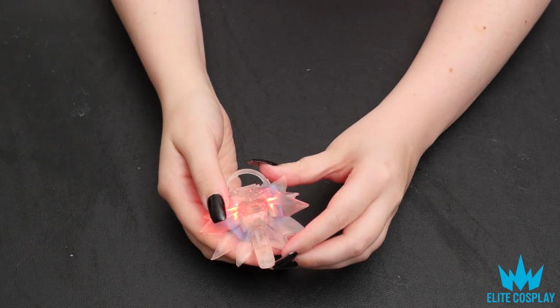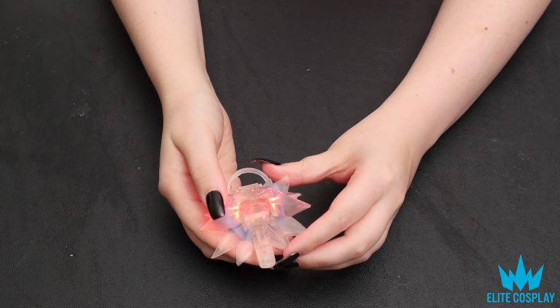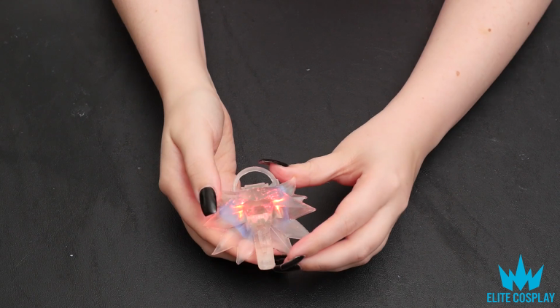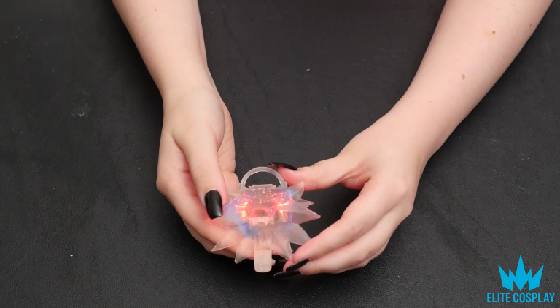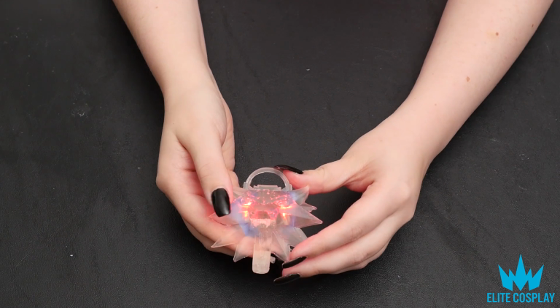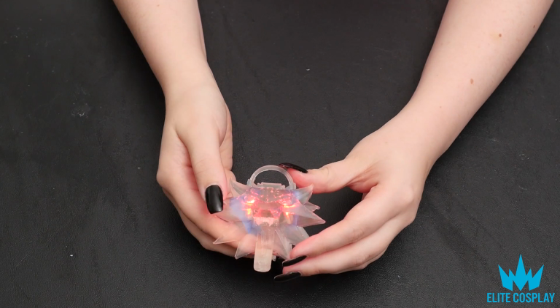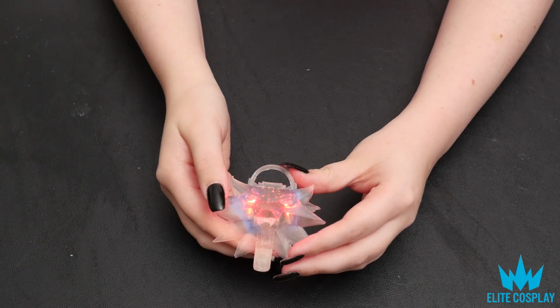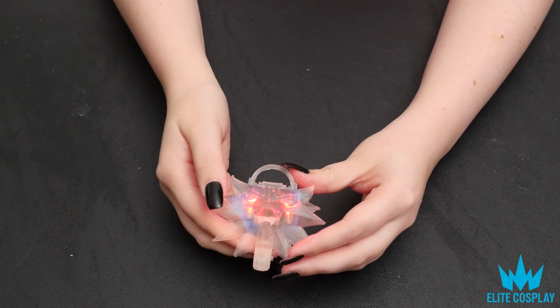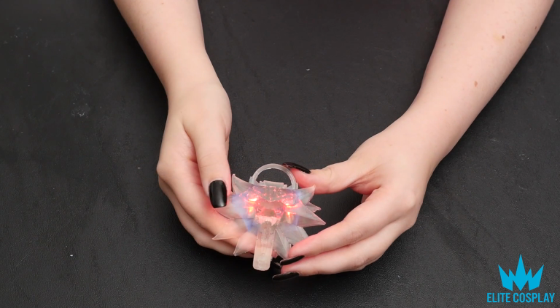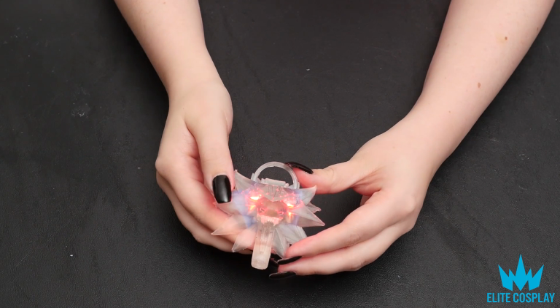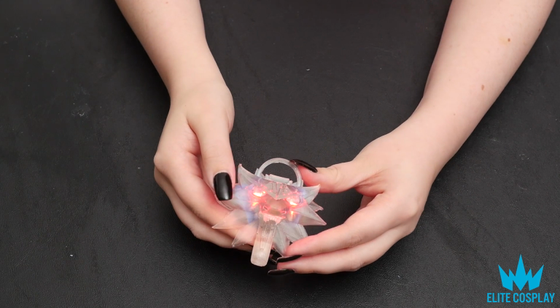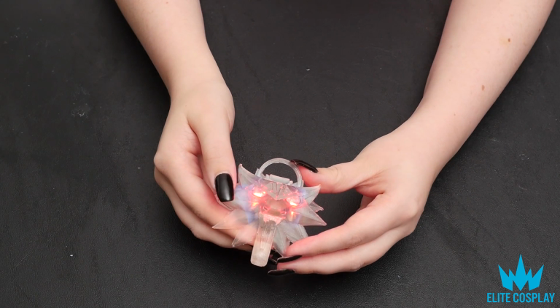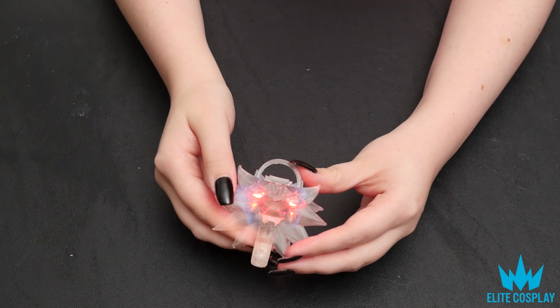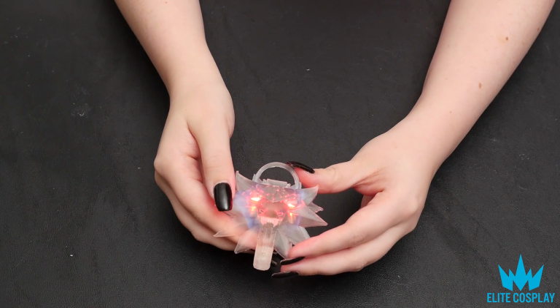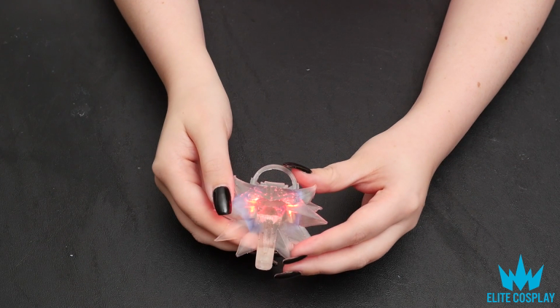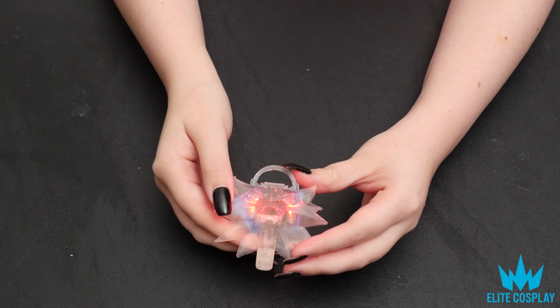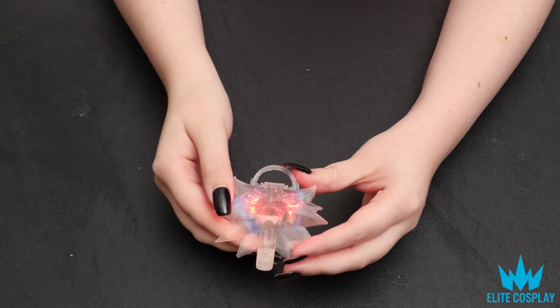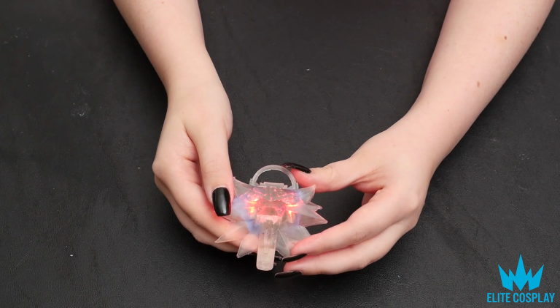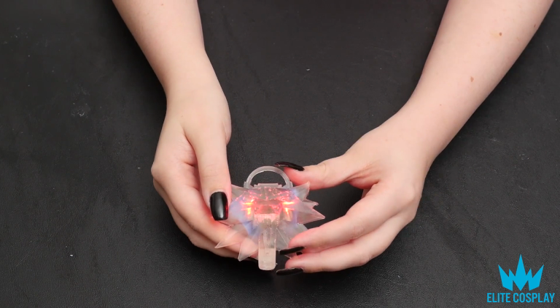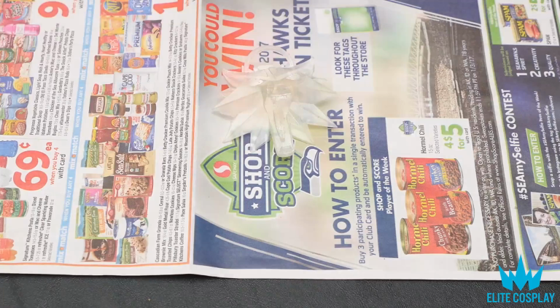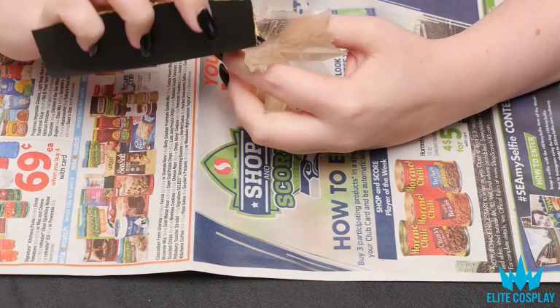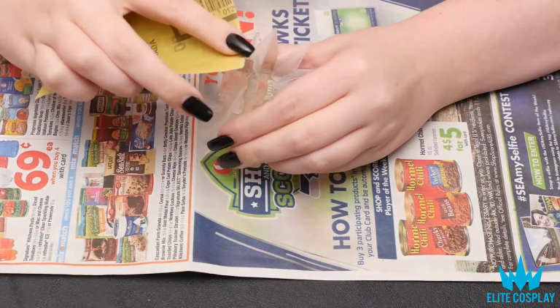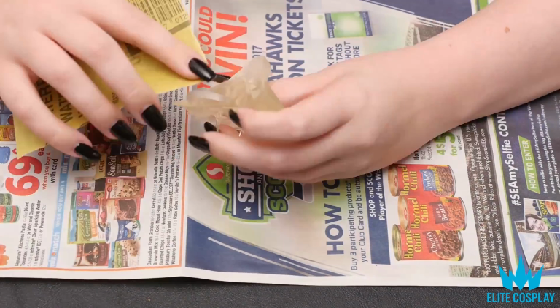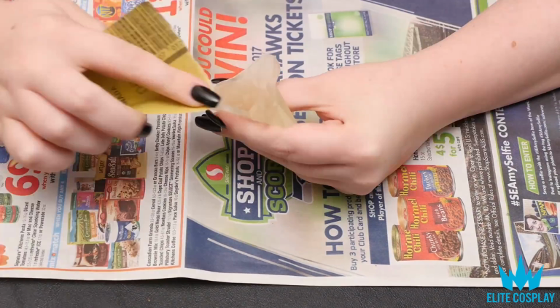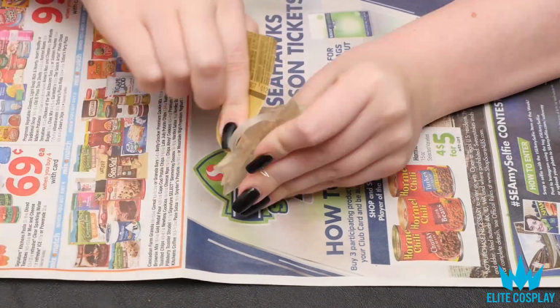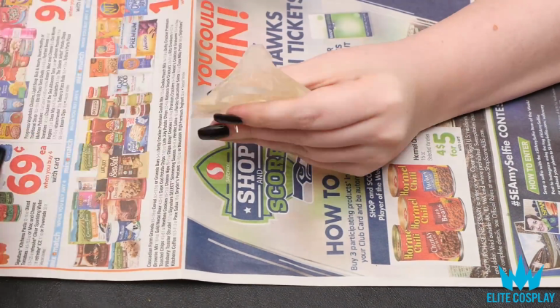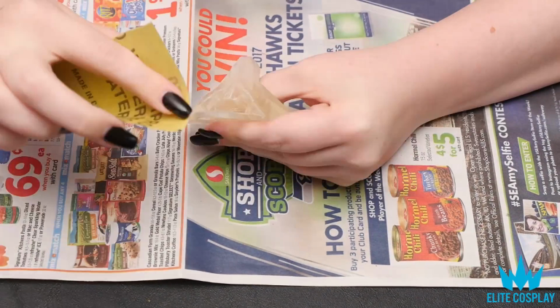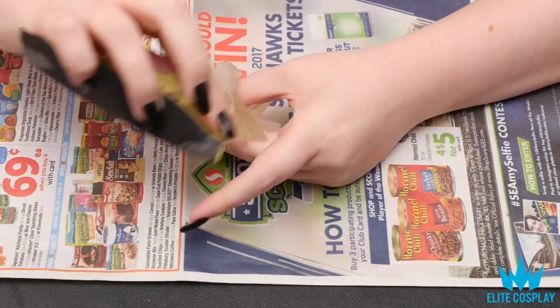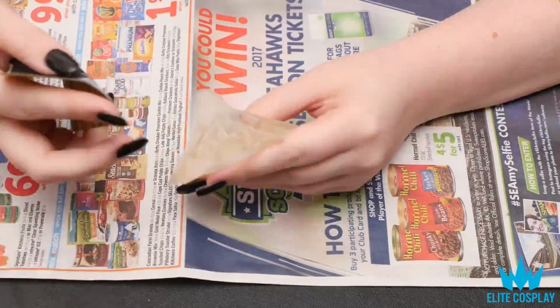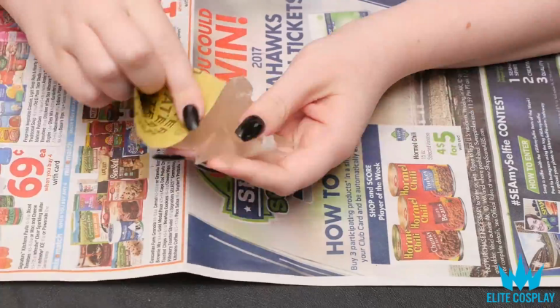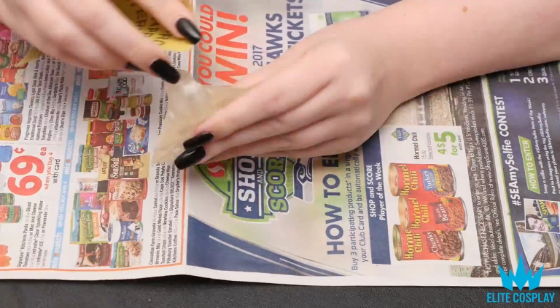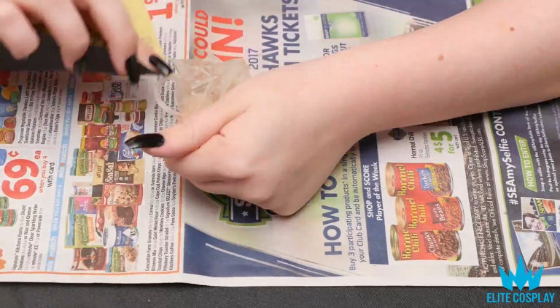The blue you see behind is just tape to help hold the batteries in. Next, you're going to want to sand your object.